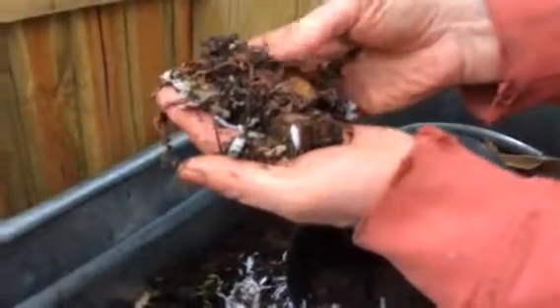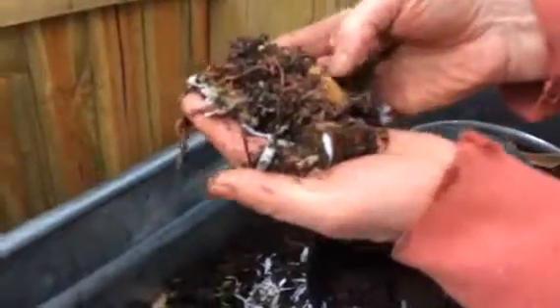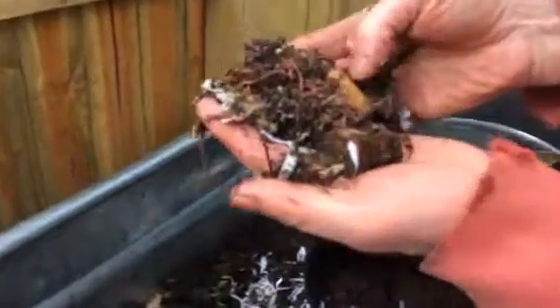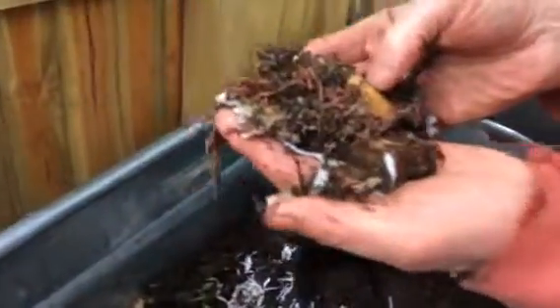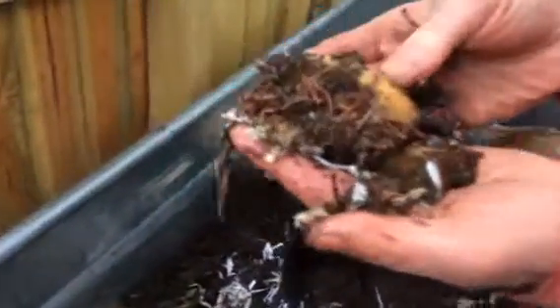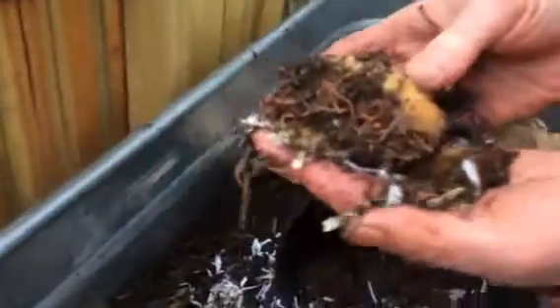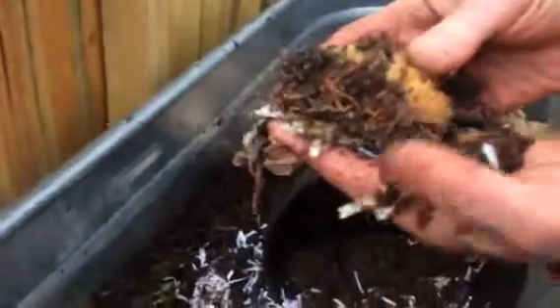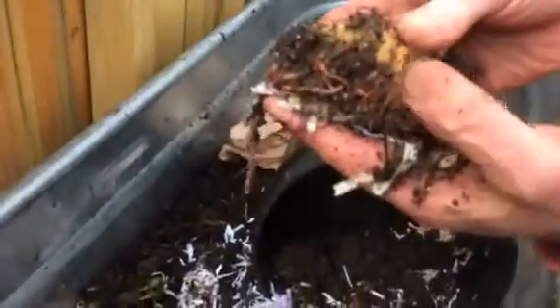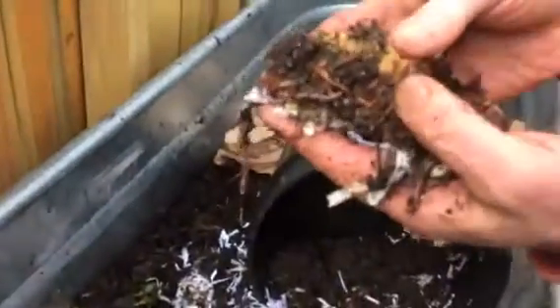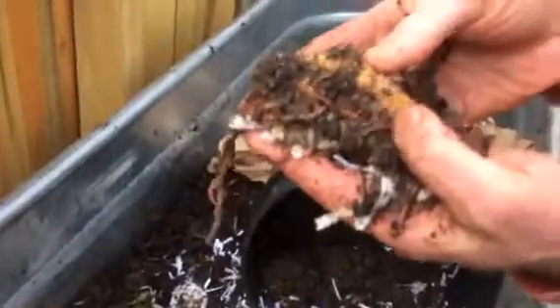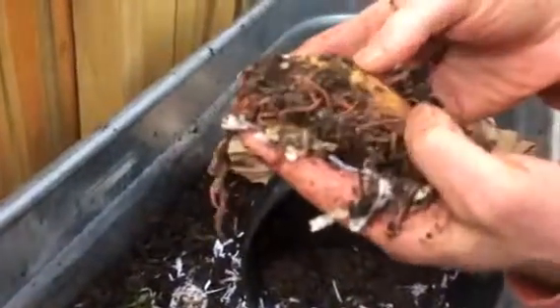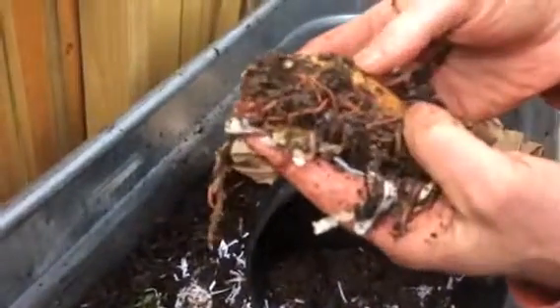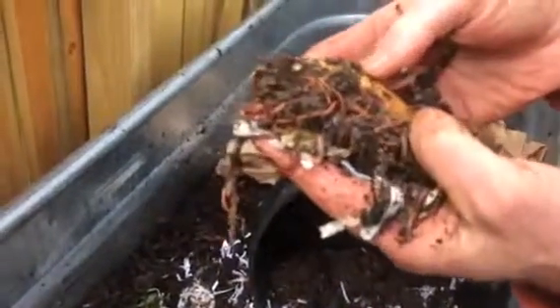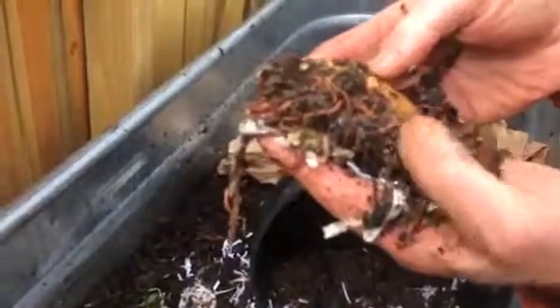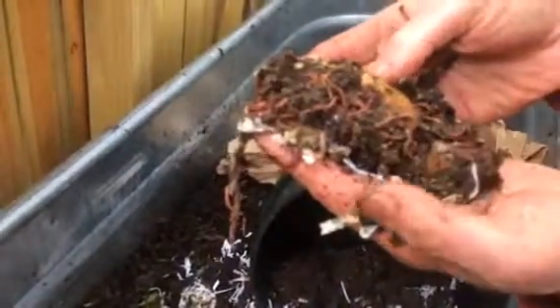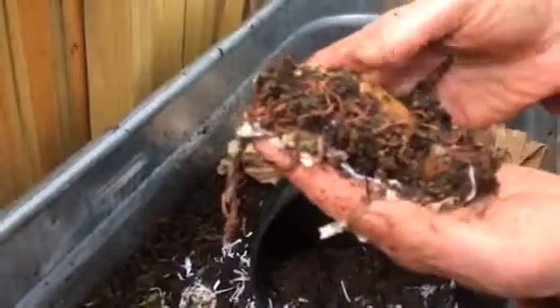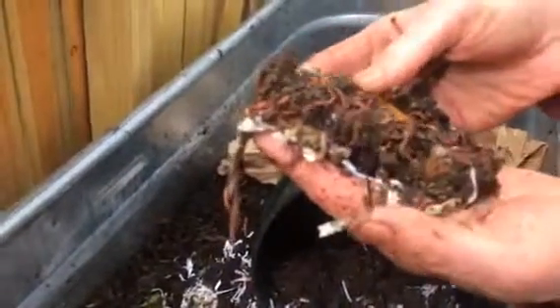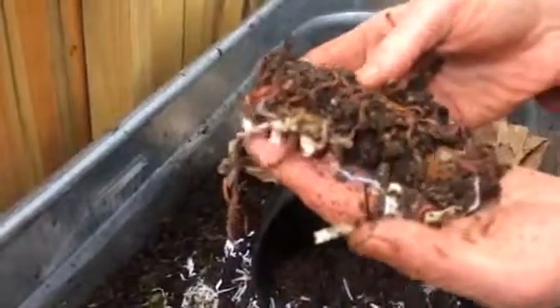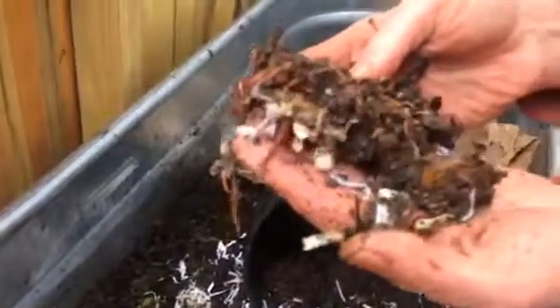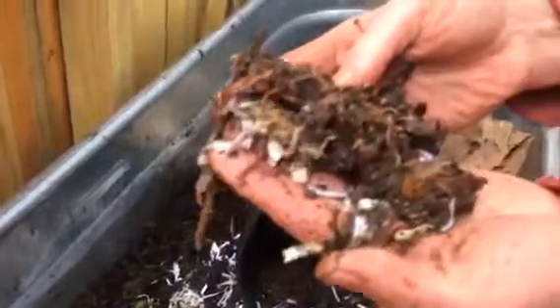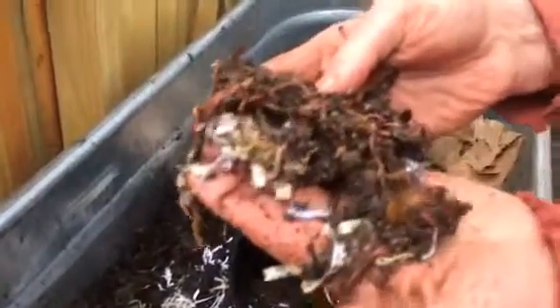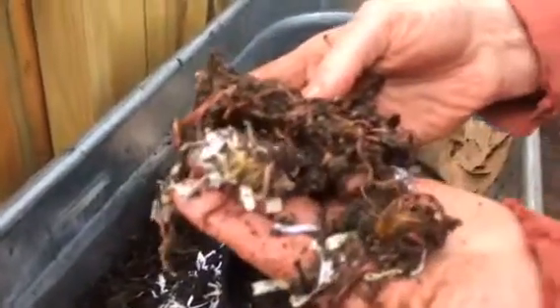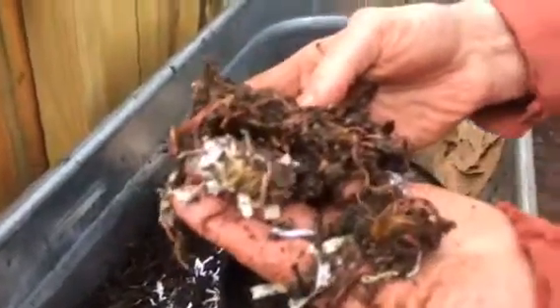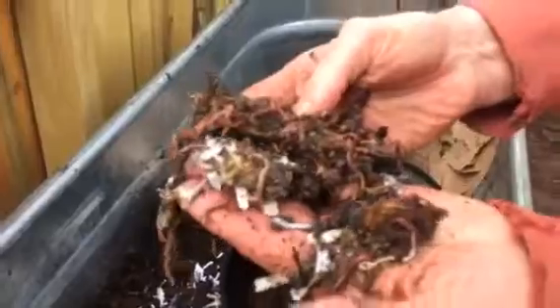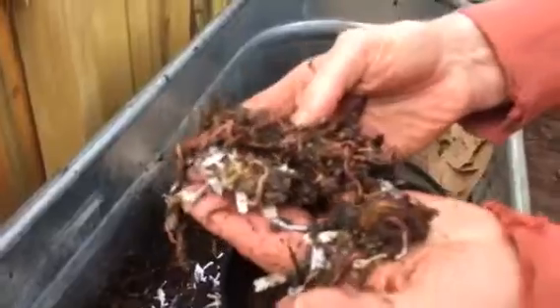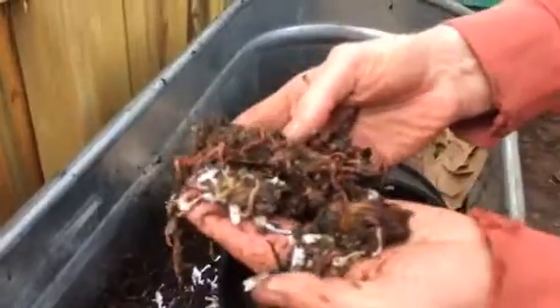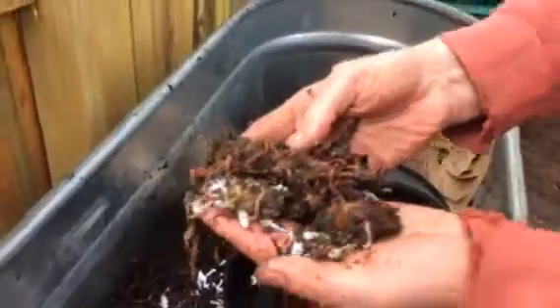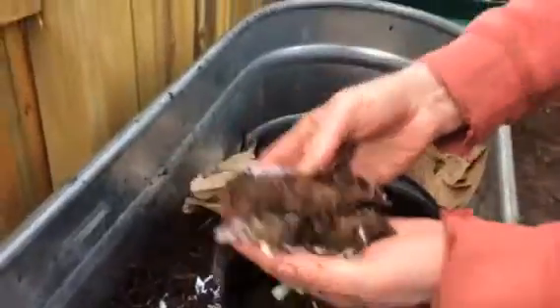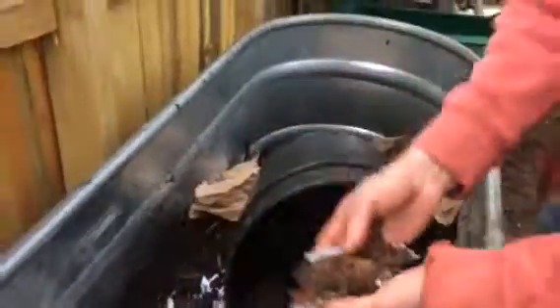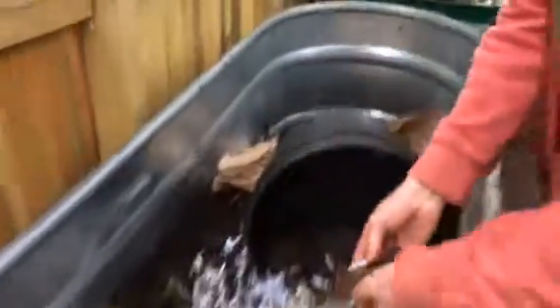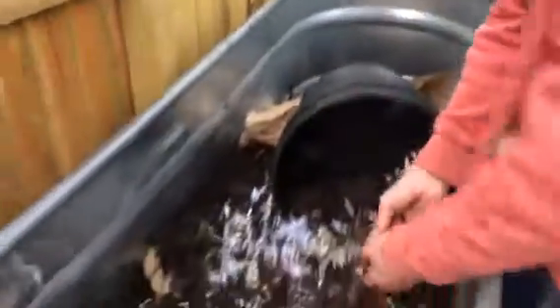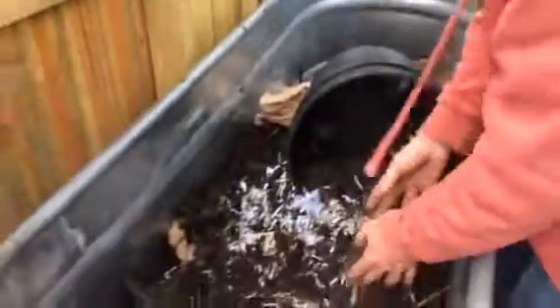Look at them — they're wiggling a little bit. They've got a little piece of apple right there that they're munching down on. Oh, this is so exciting!